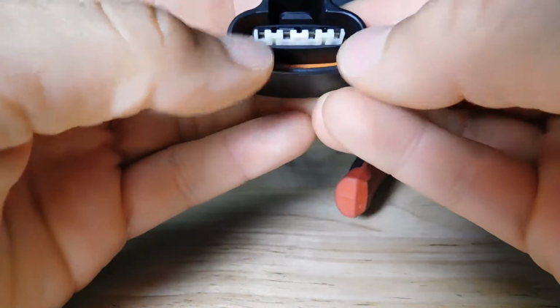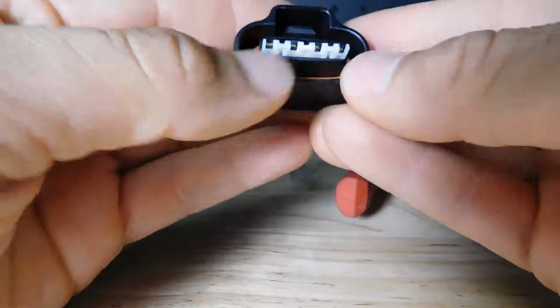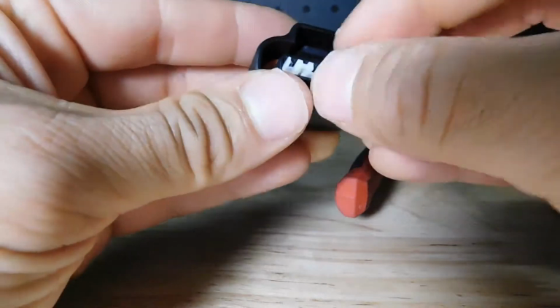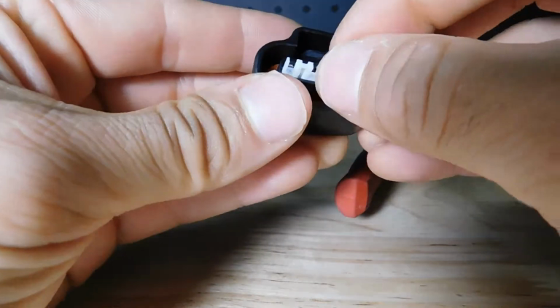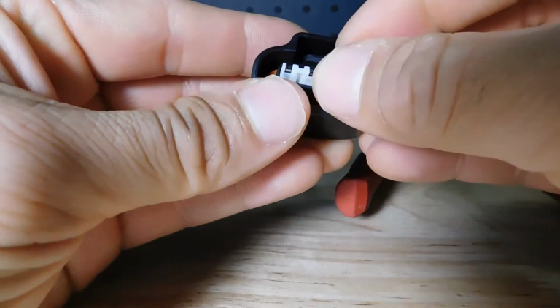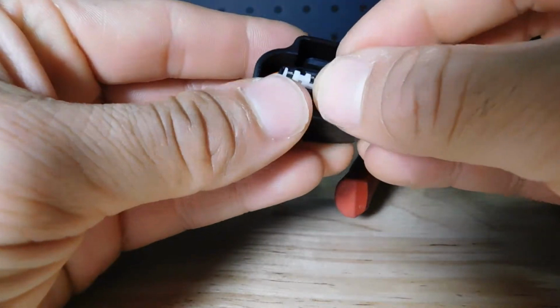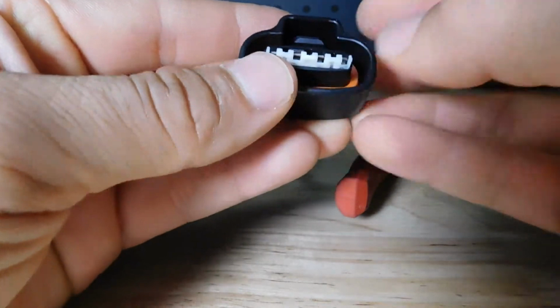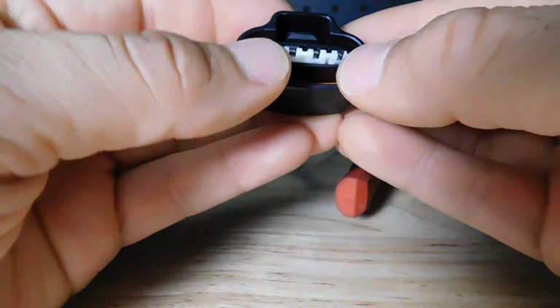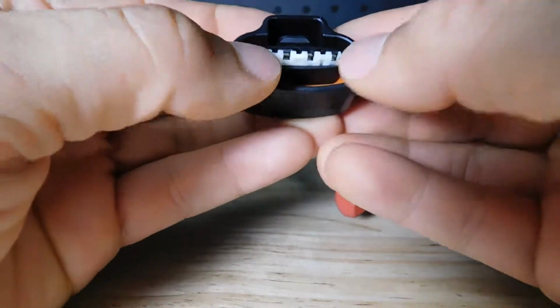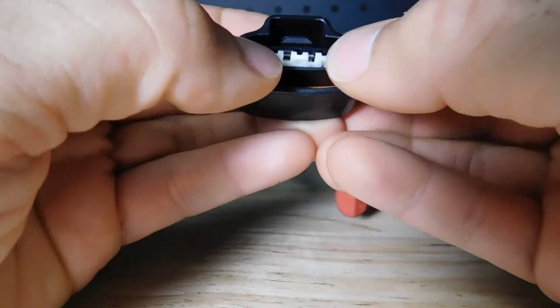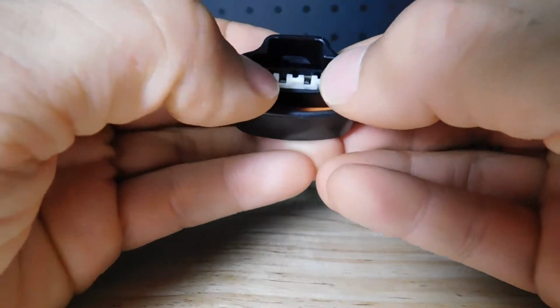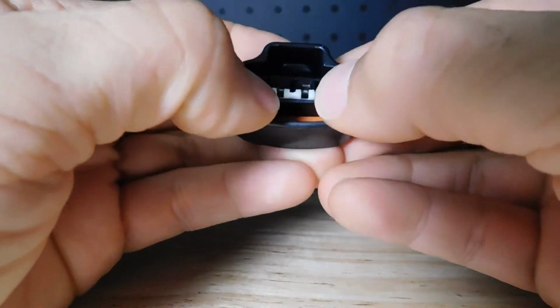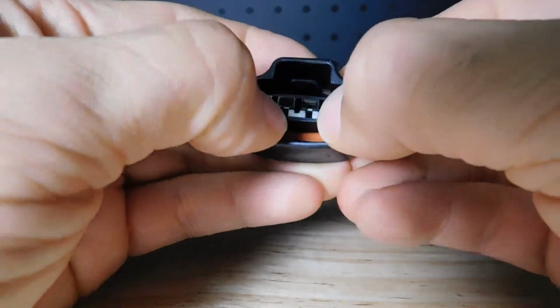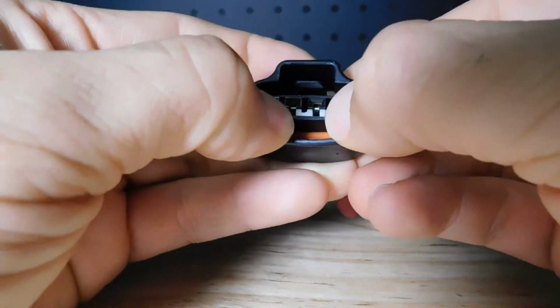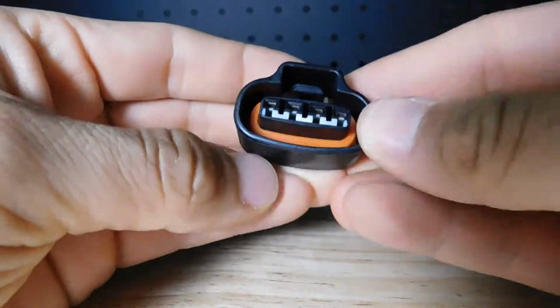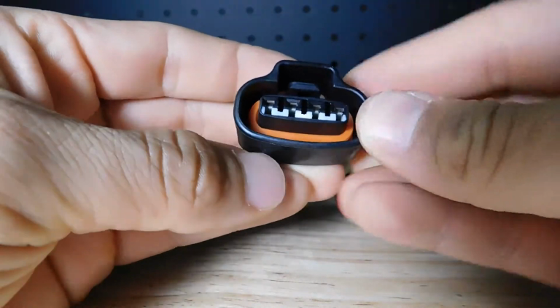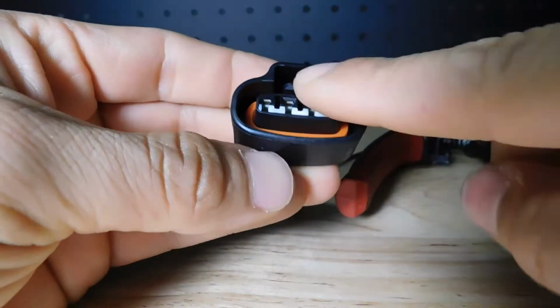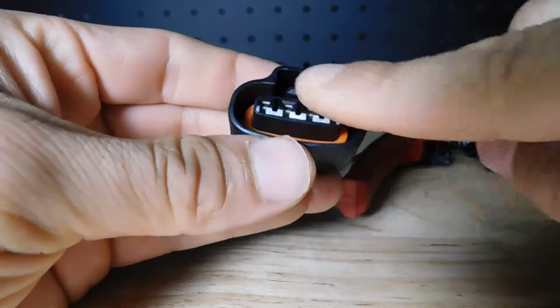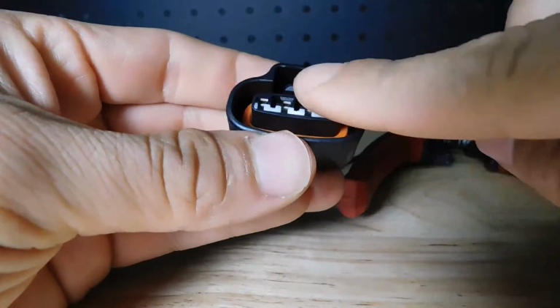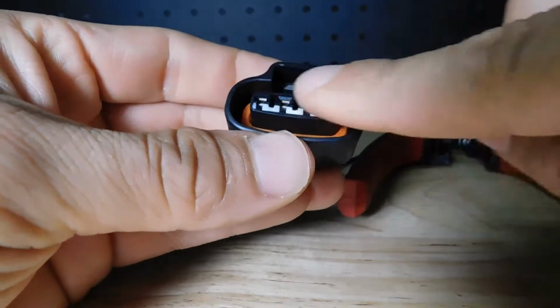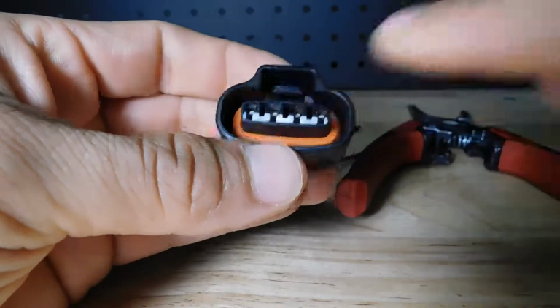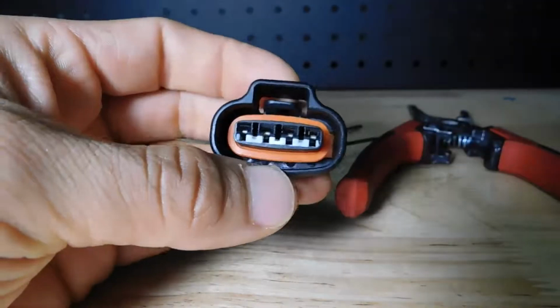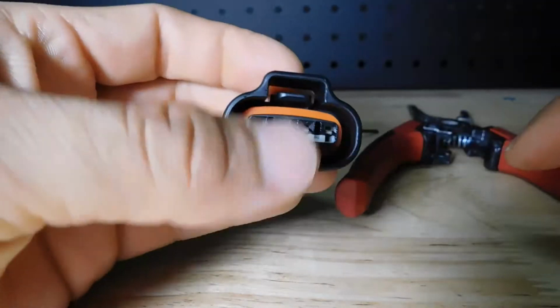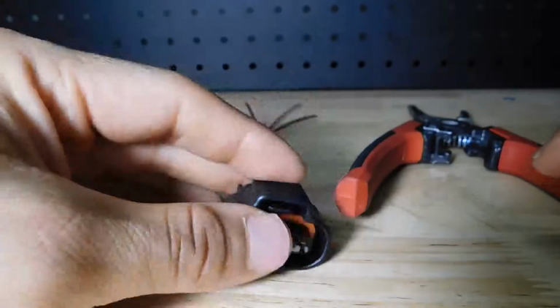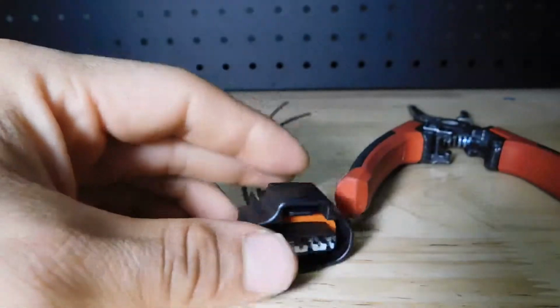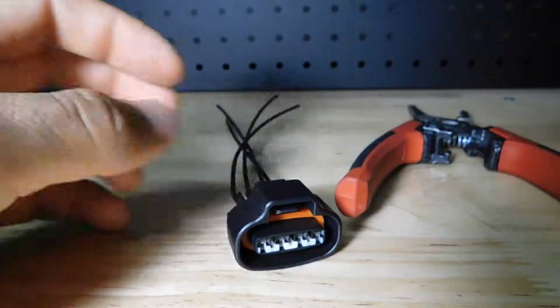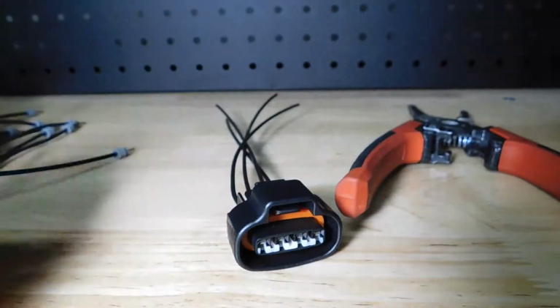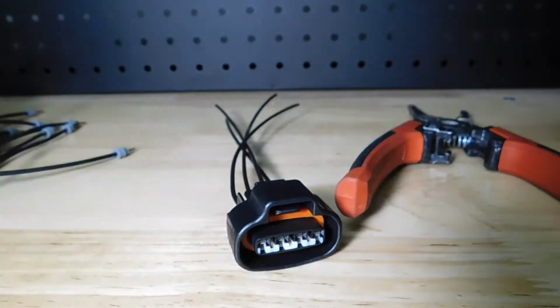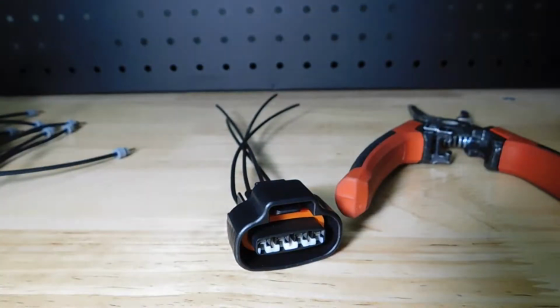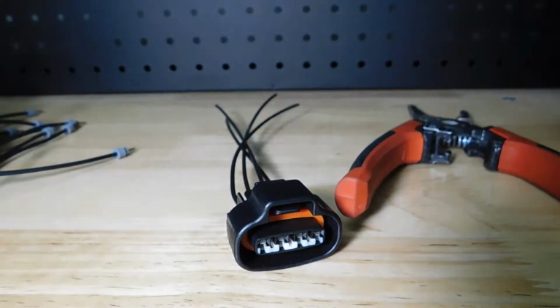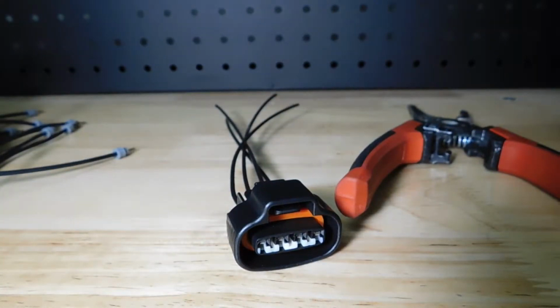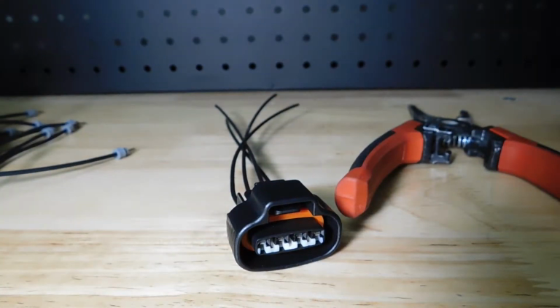So we just align and push it until it is flush. Thank you for watching. Bye-bye.